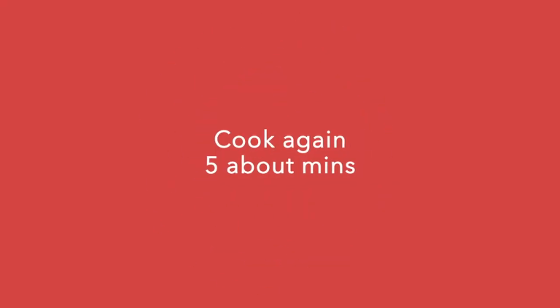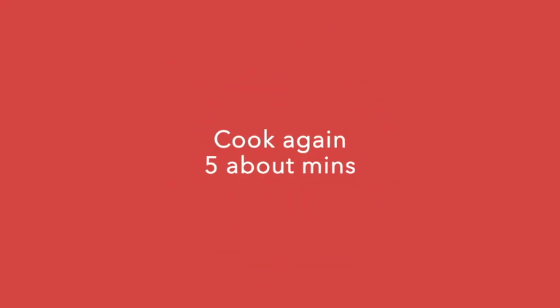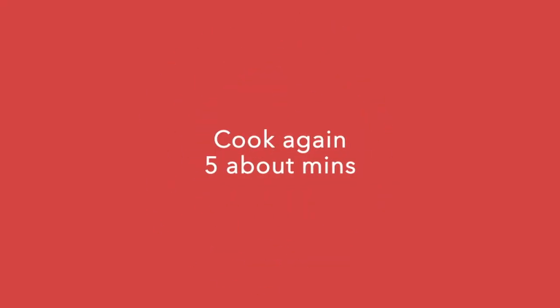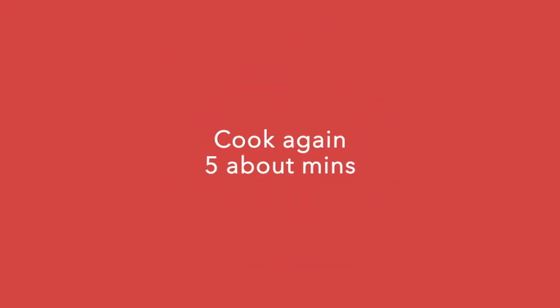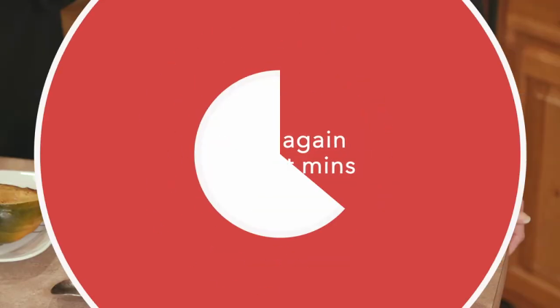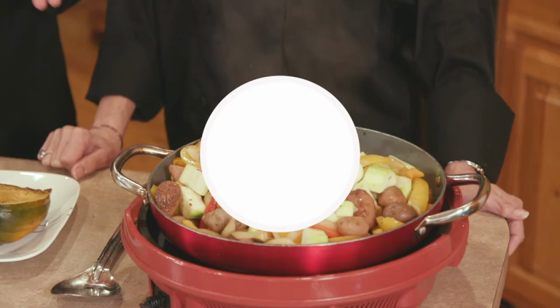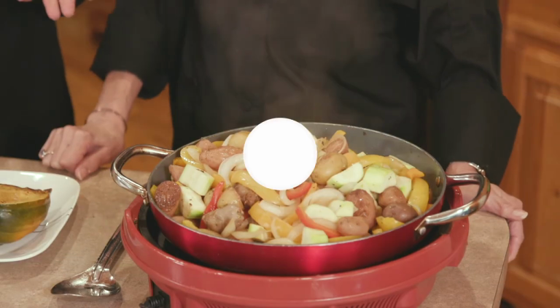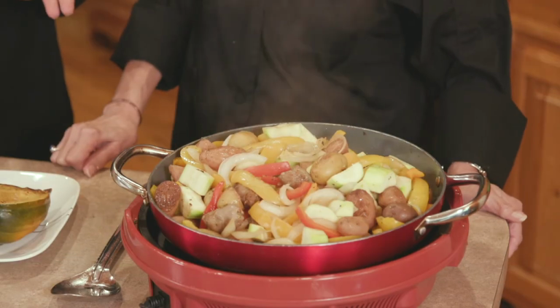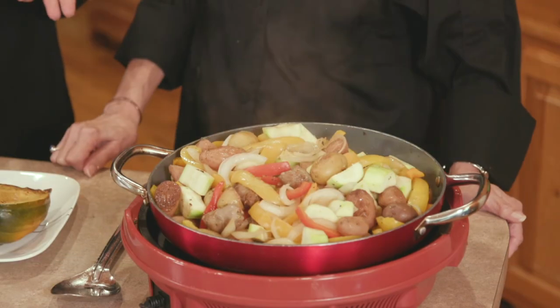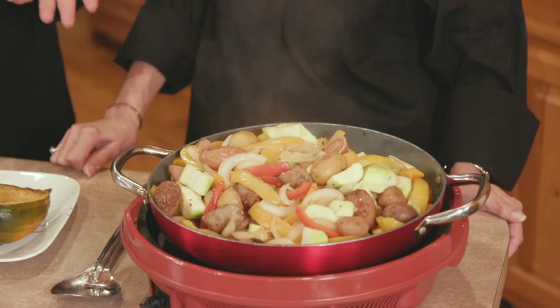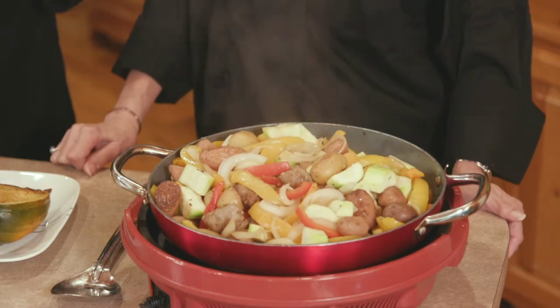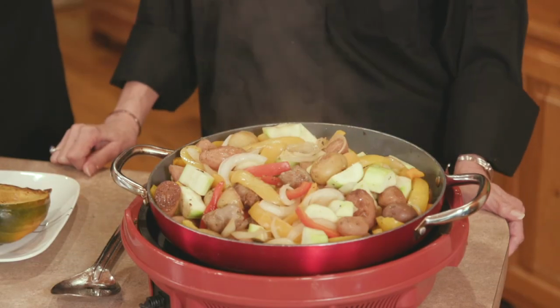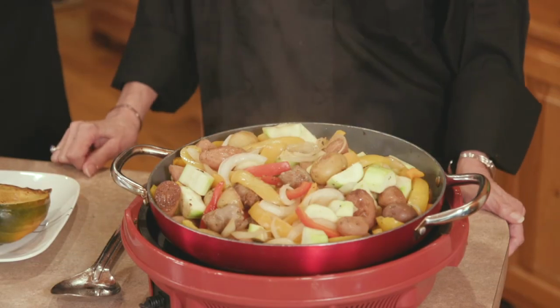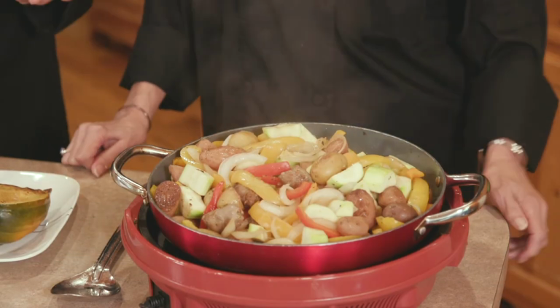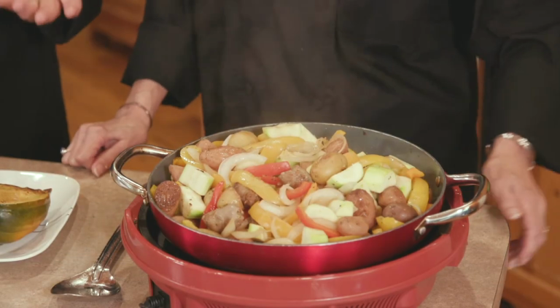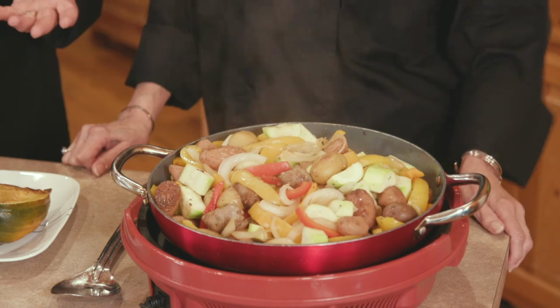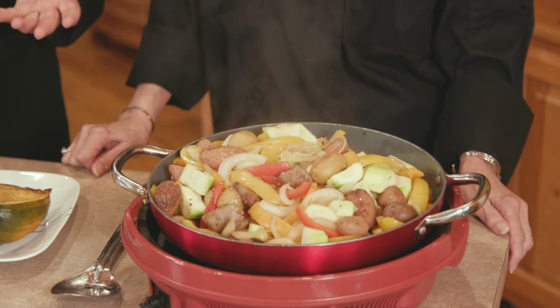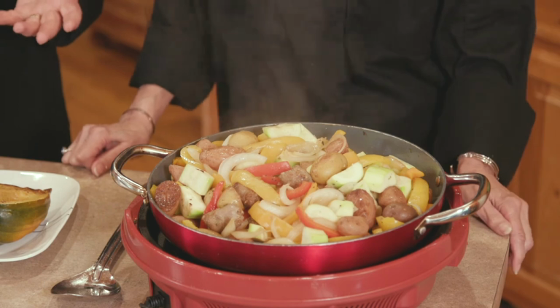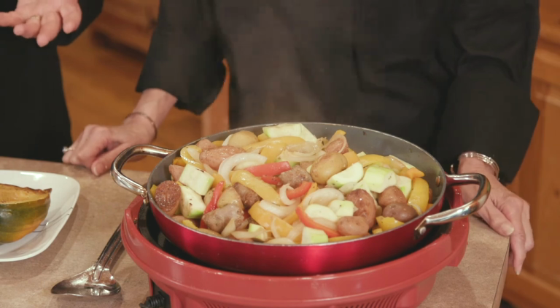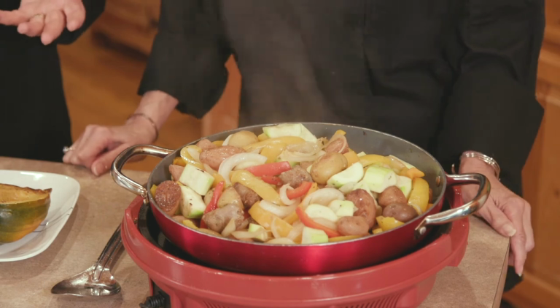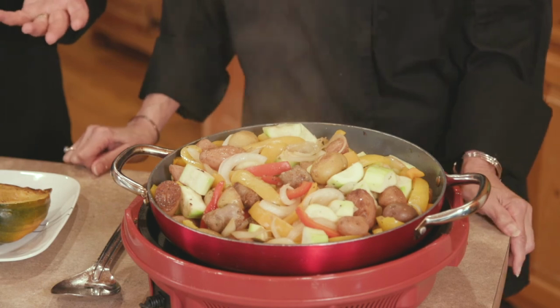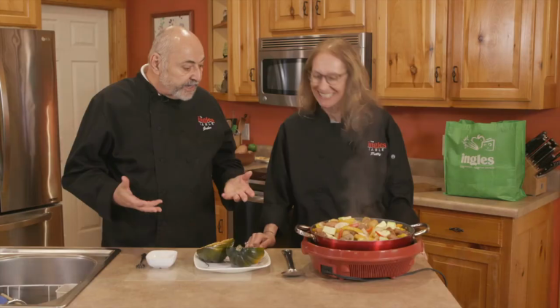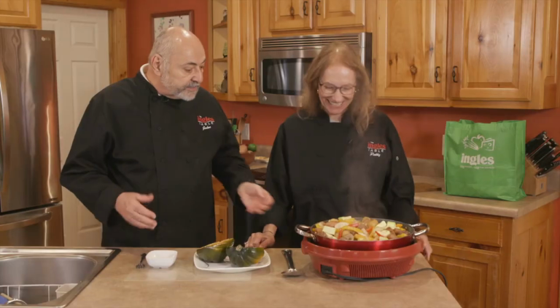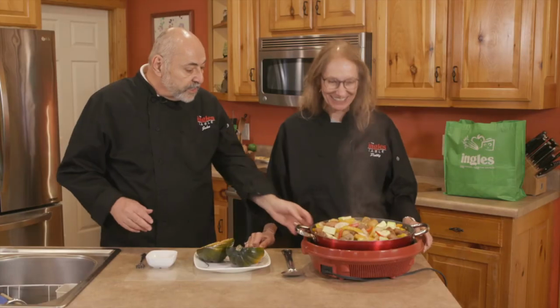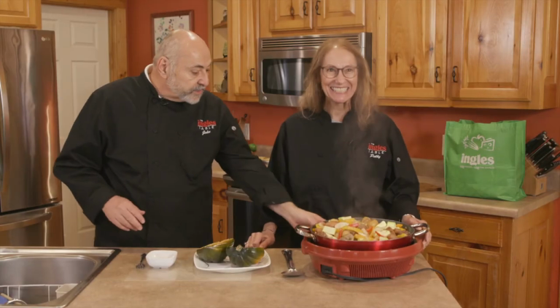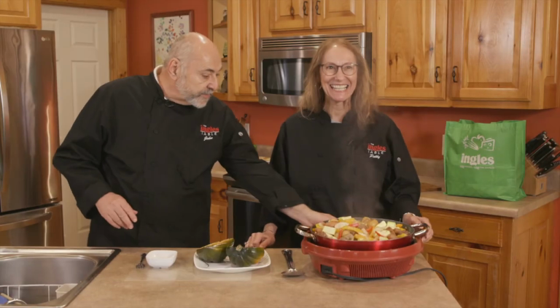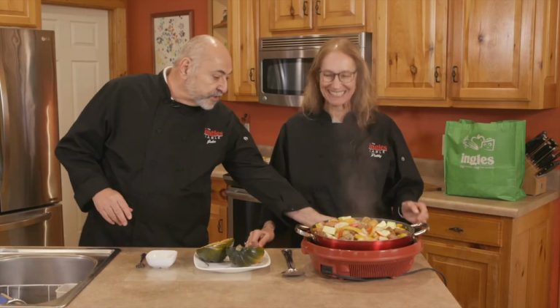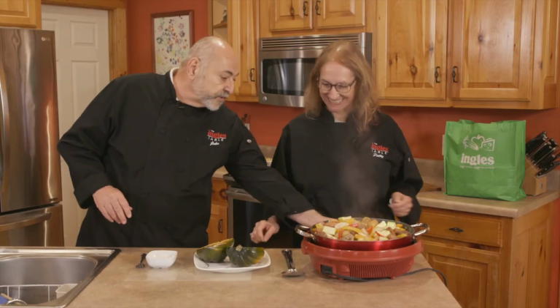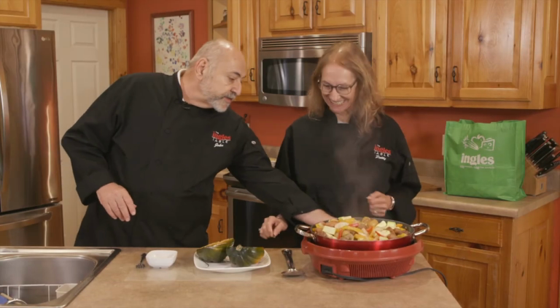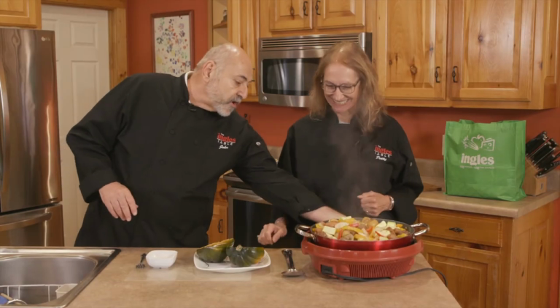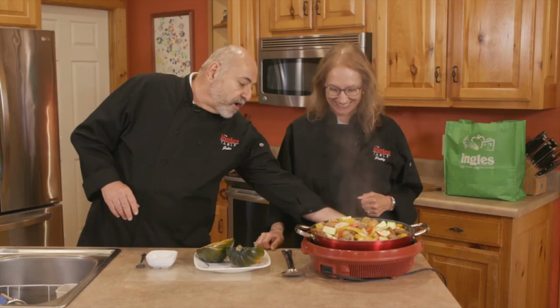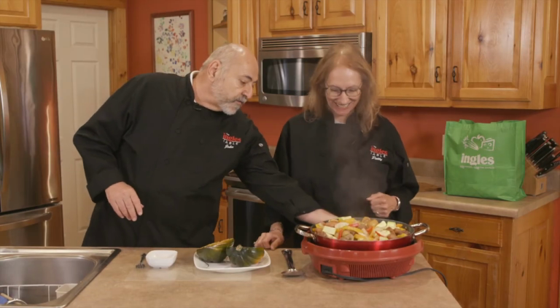Well Patty, it looks like everything's done. It smells delicious in here, you guys. It really does. So we turn this off.